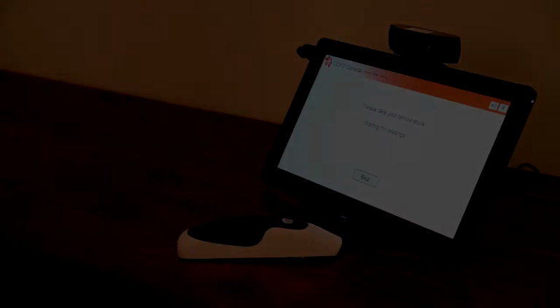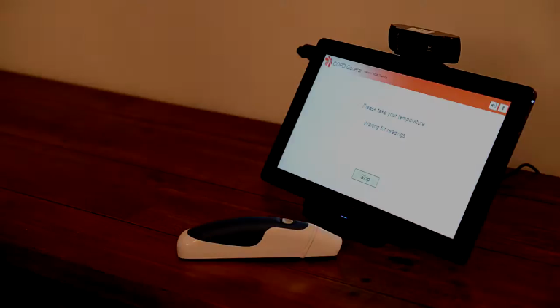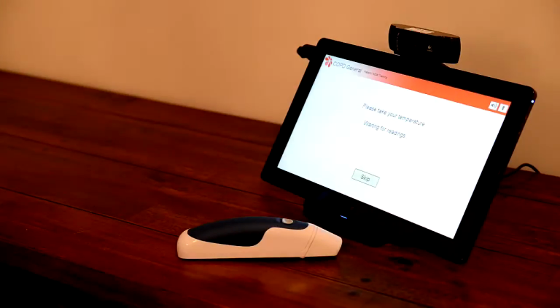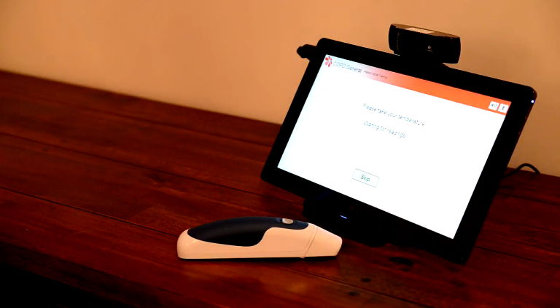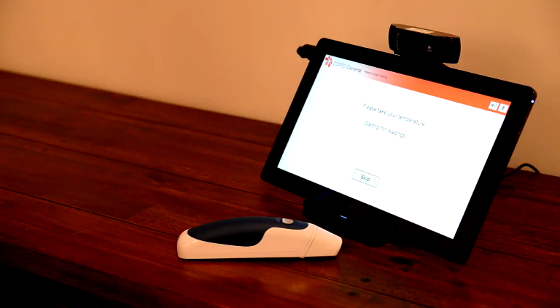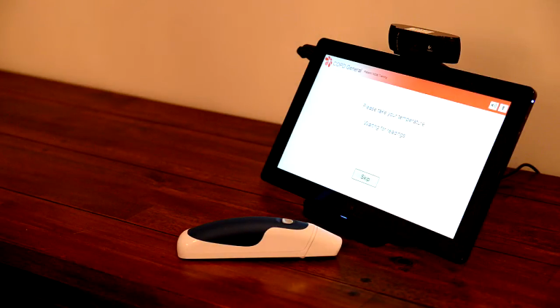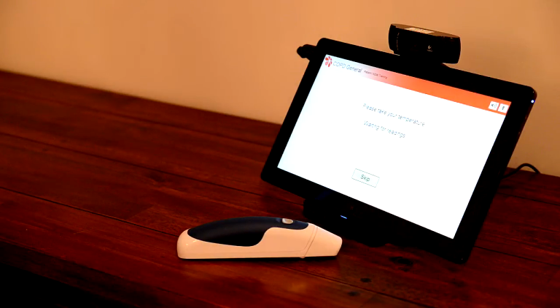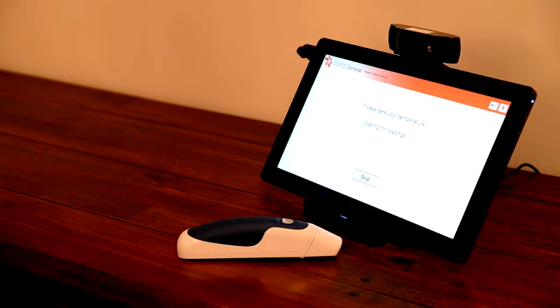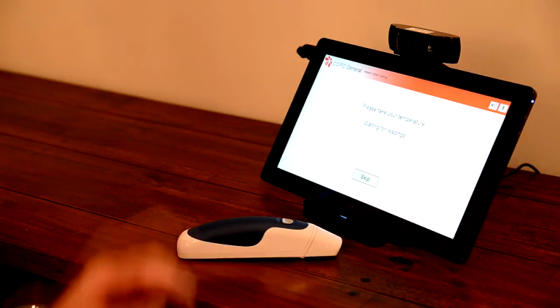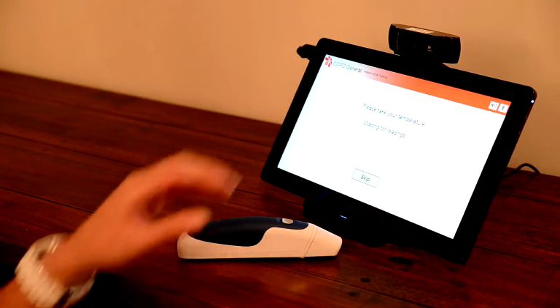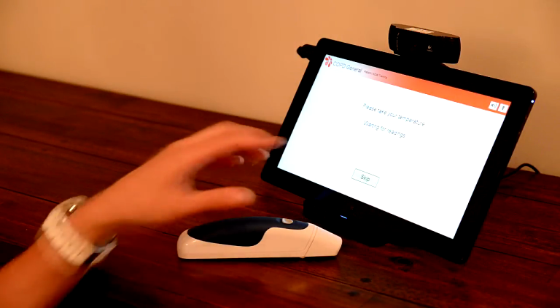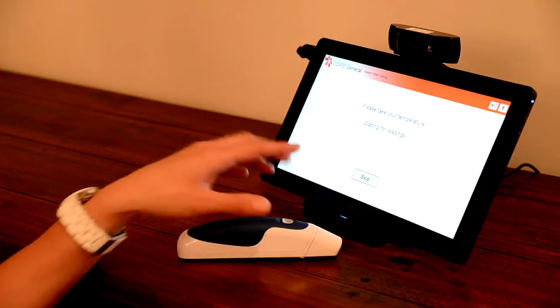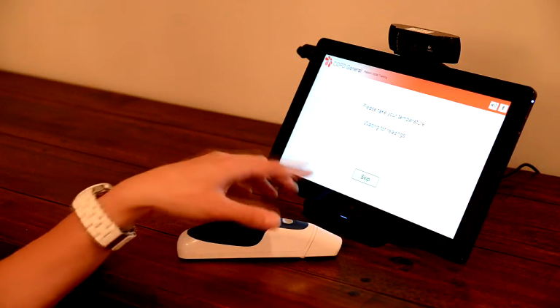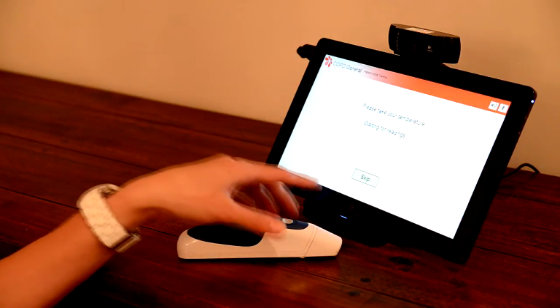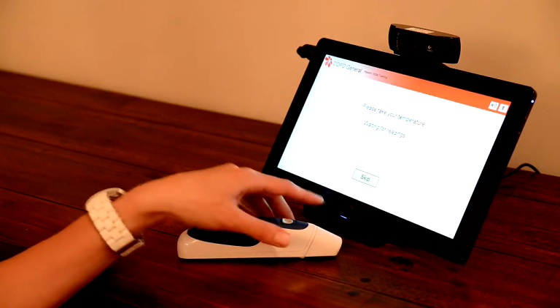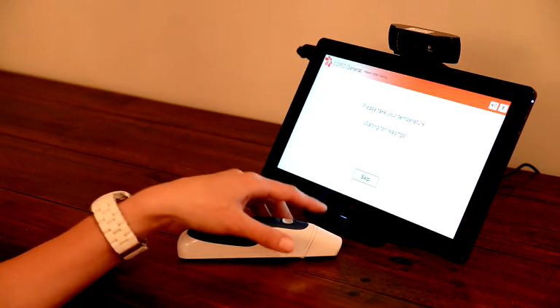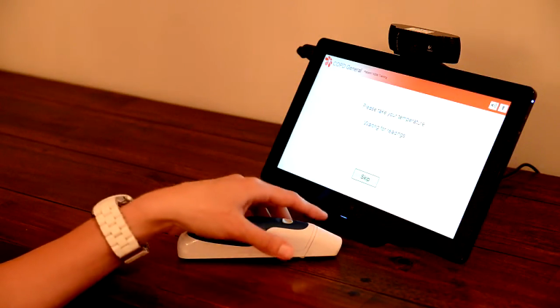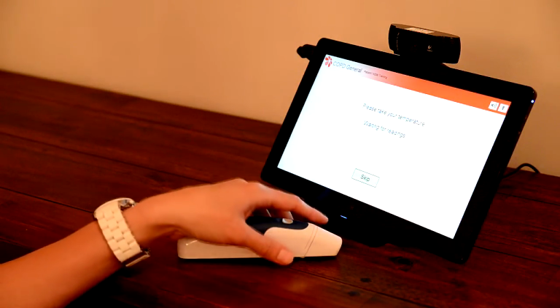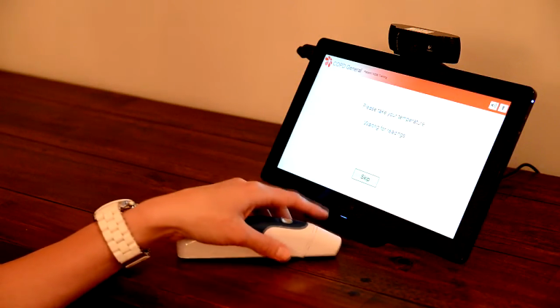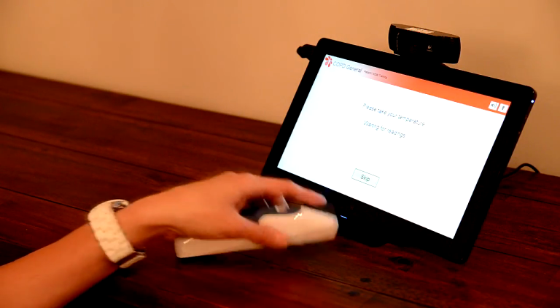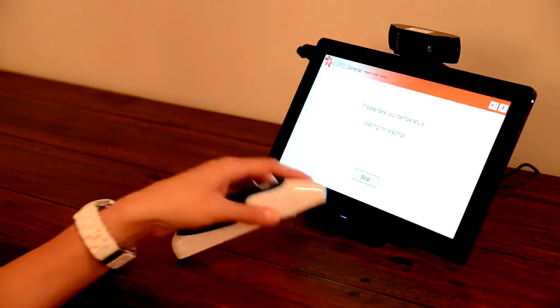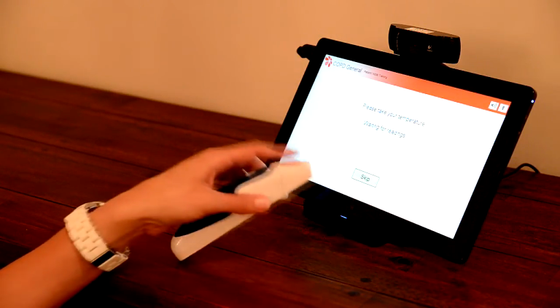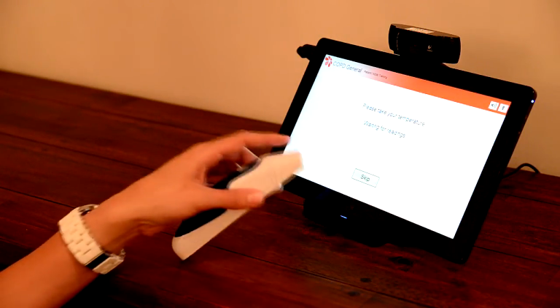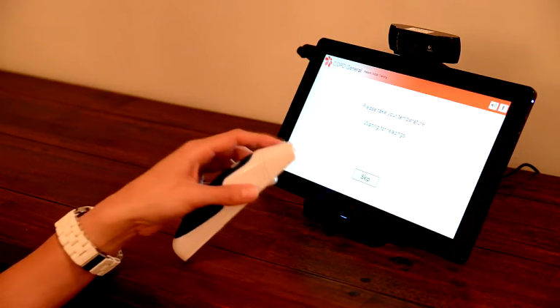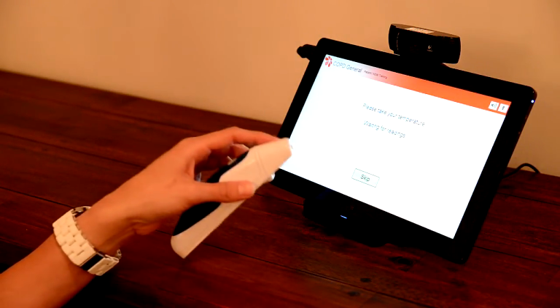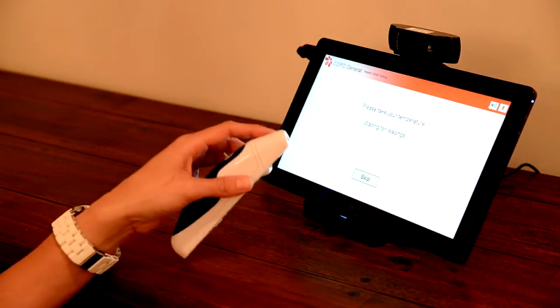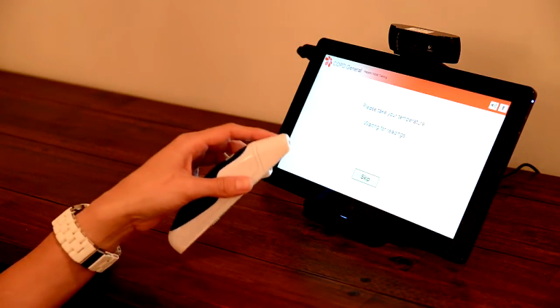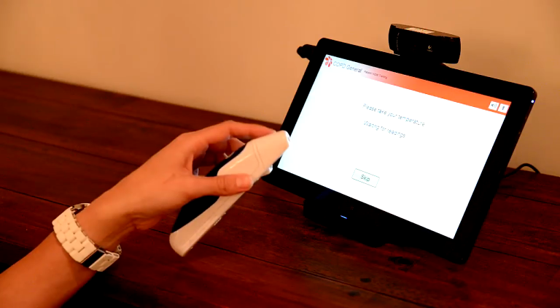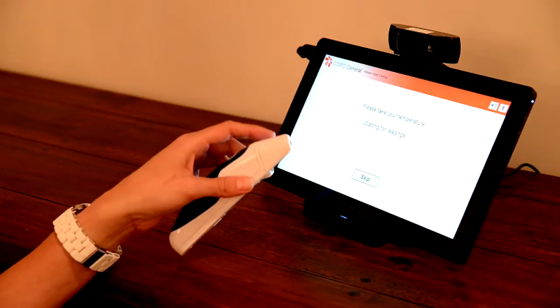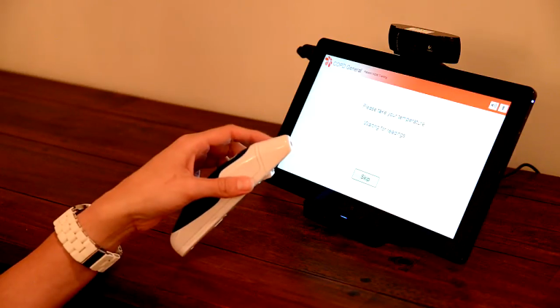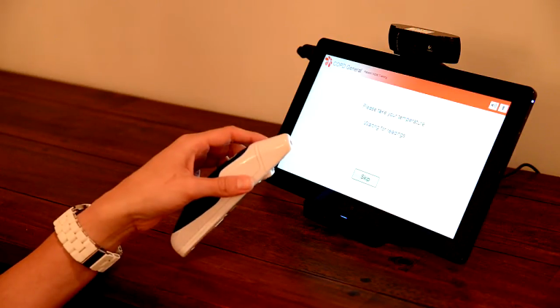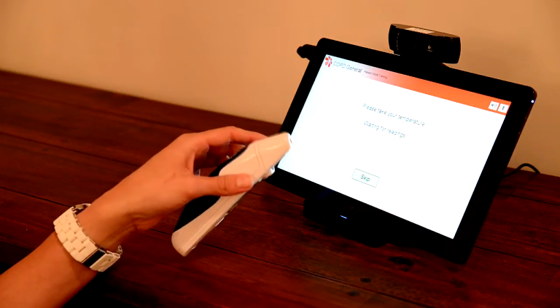When prompted to take your temperature, you can use the thermometer to take either your skin or ear temperature.